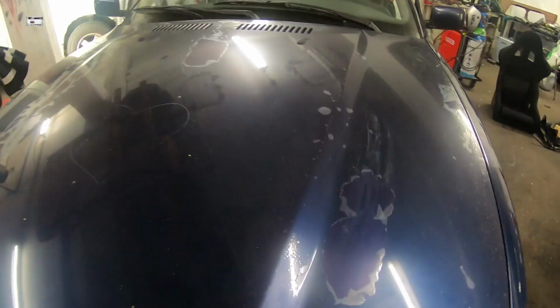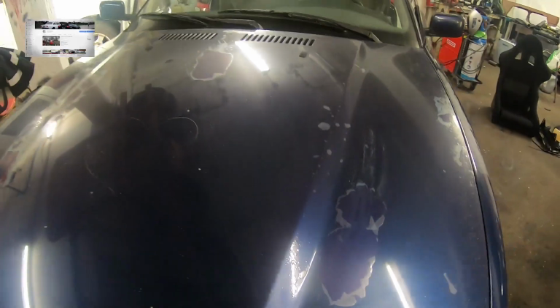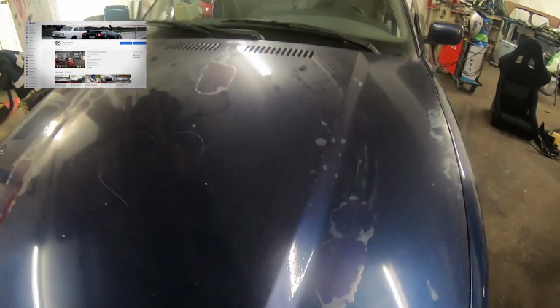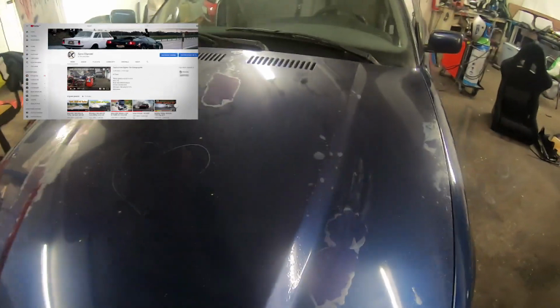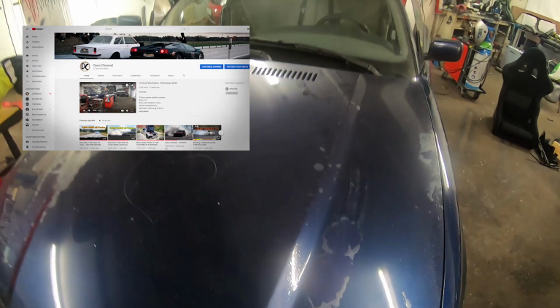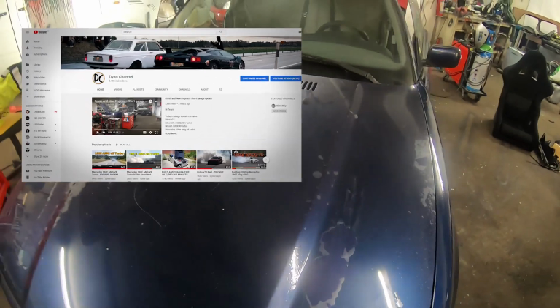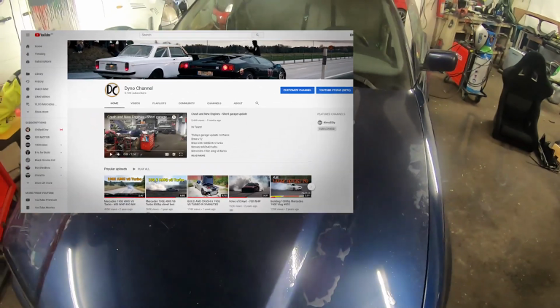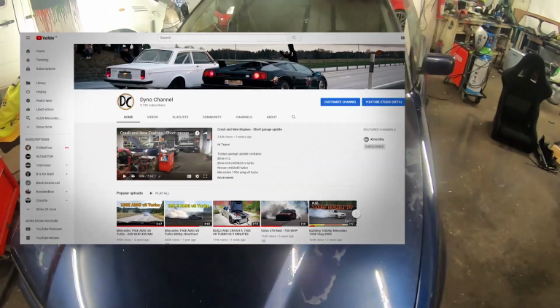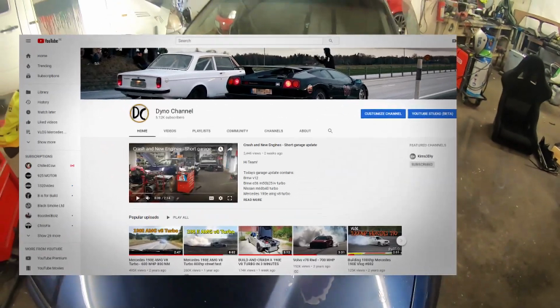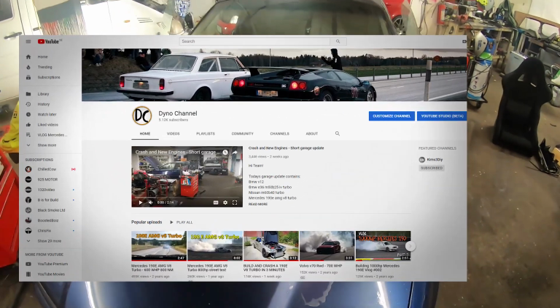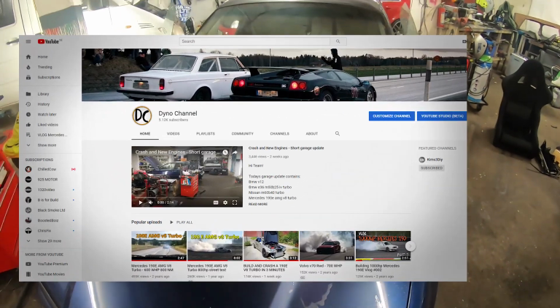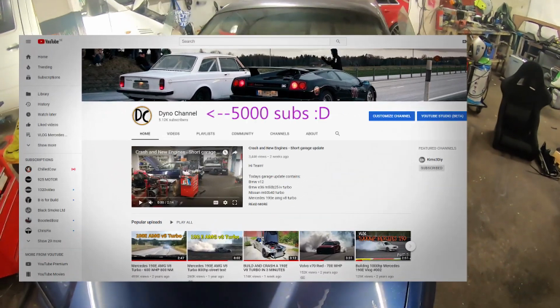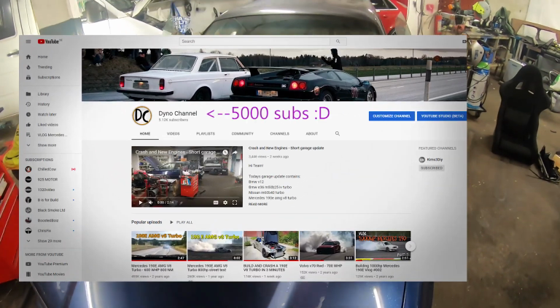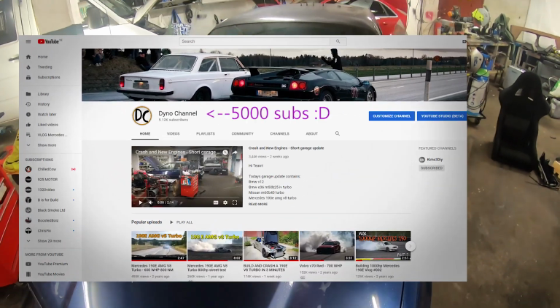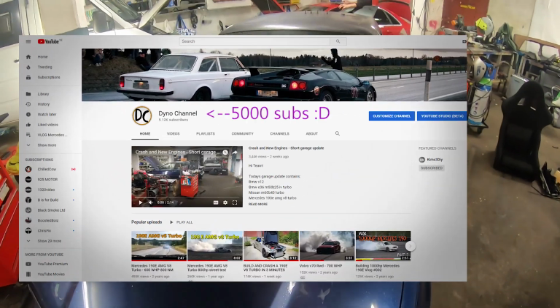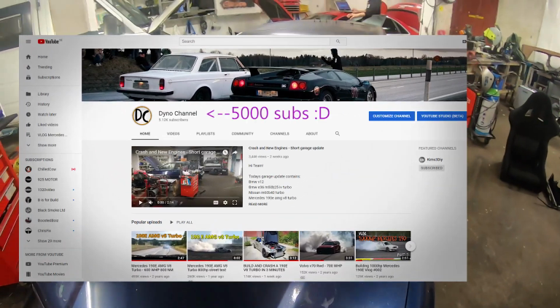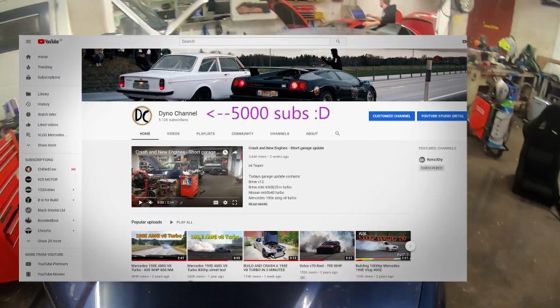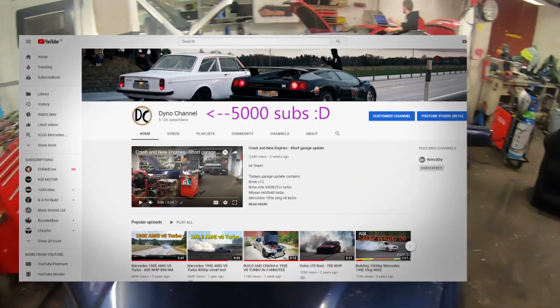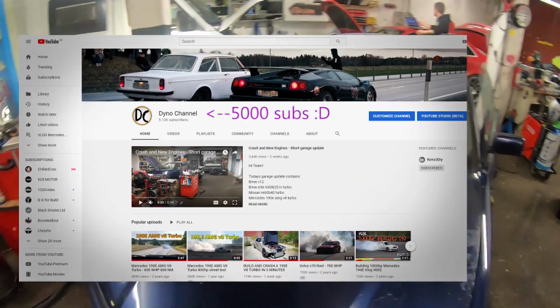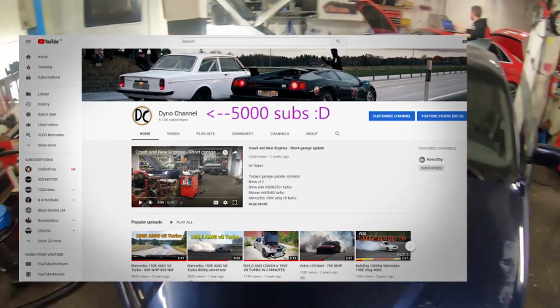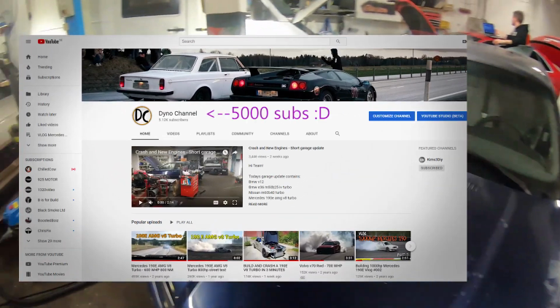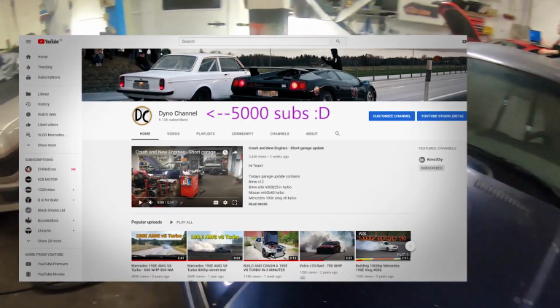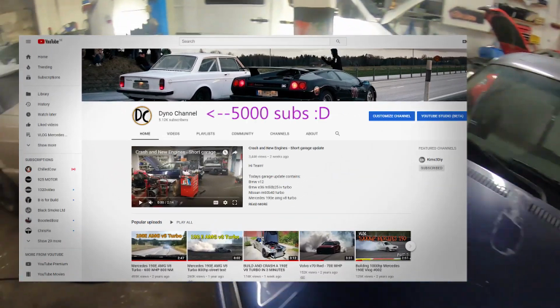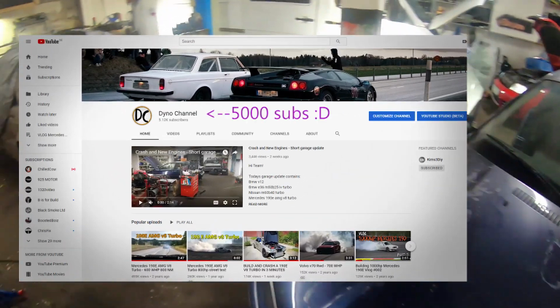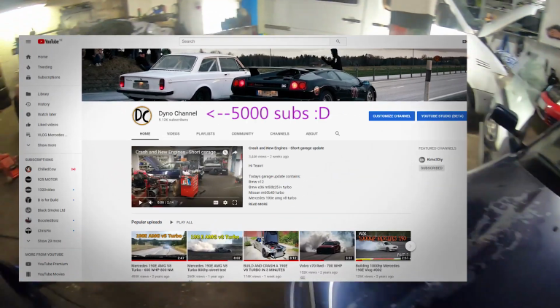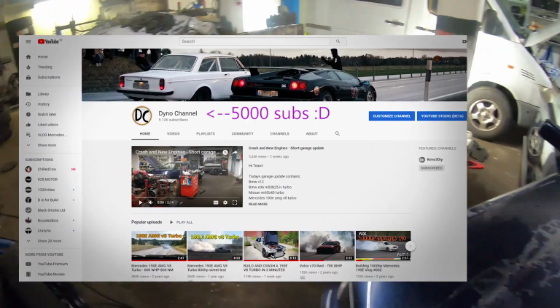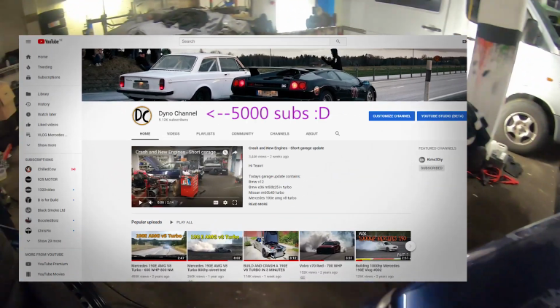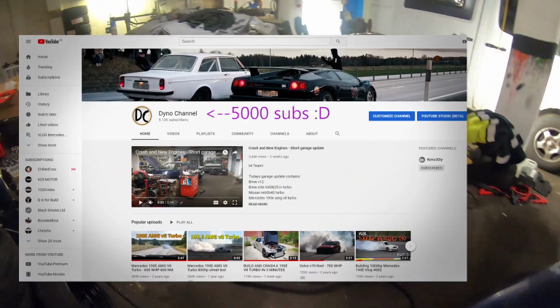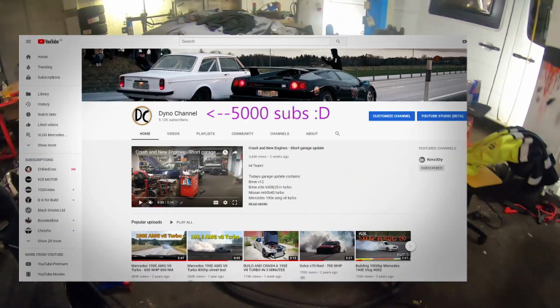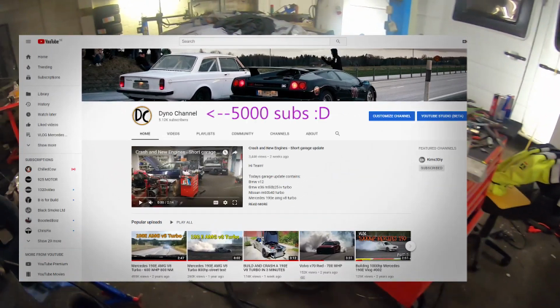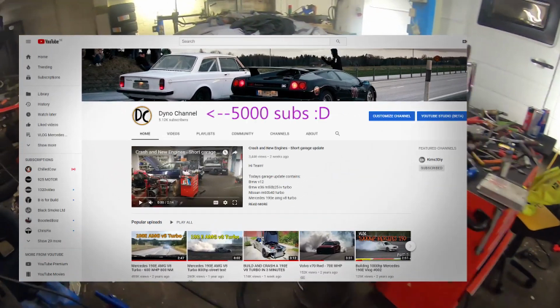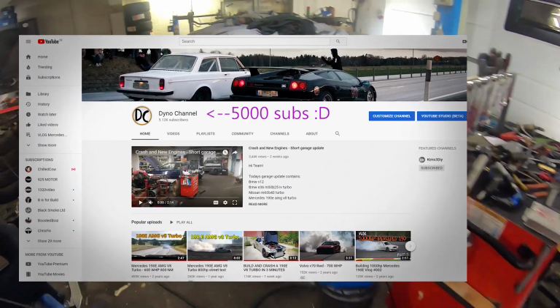Wow, last week we hit 5,000 subs. Thanks a lot guys, this means a lot.